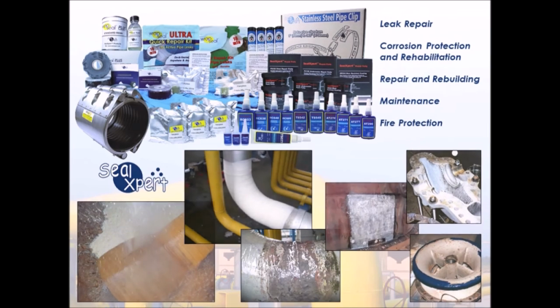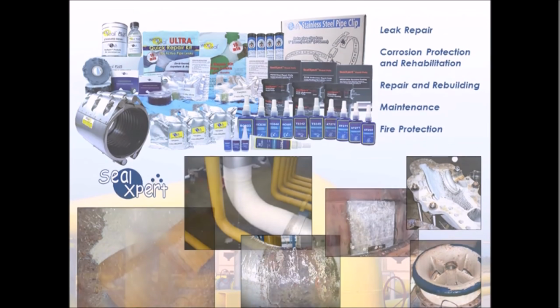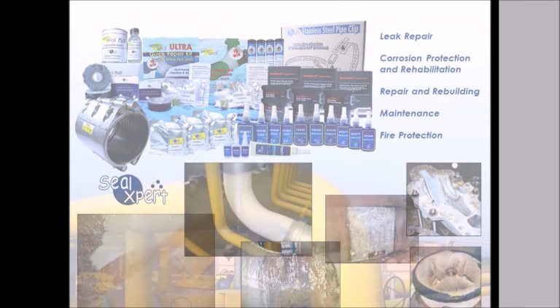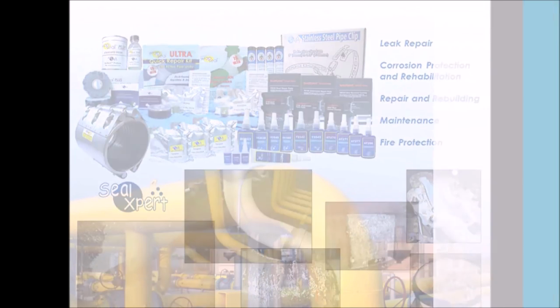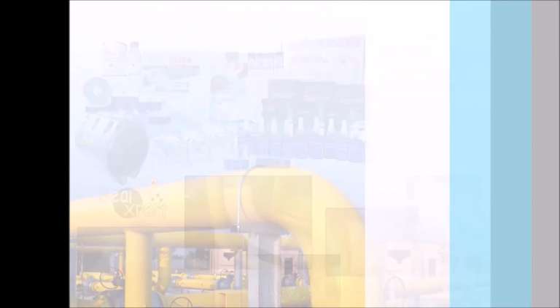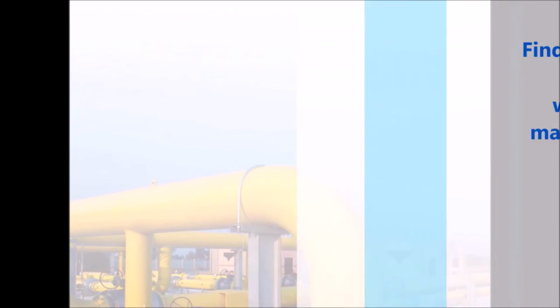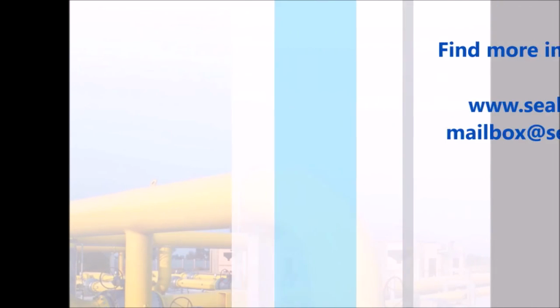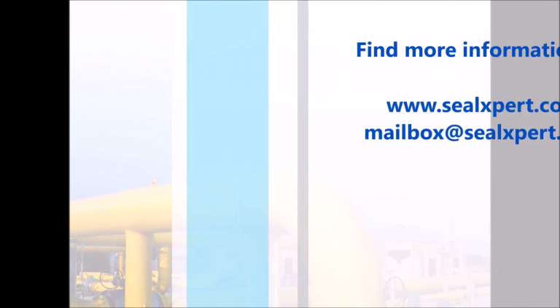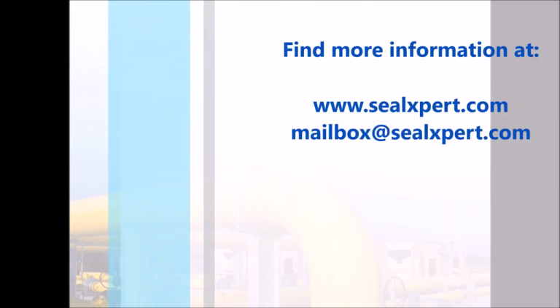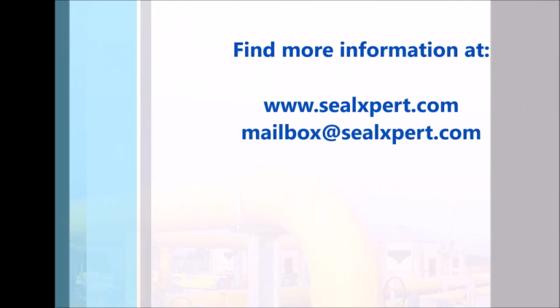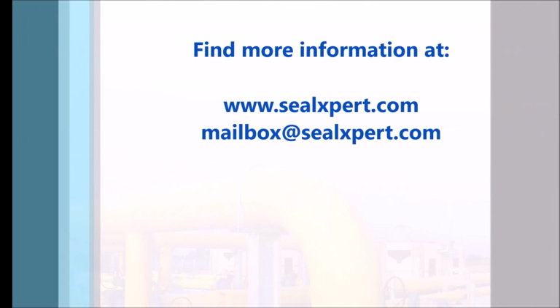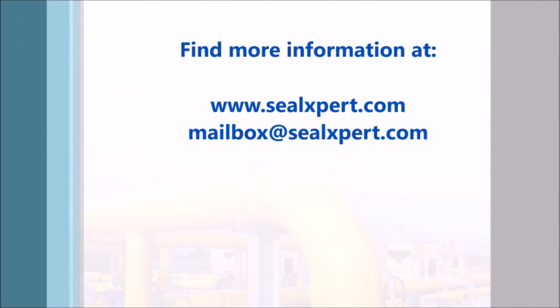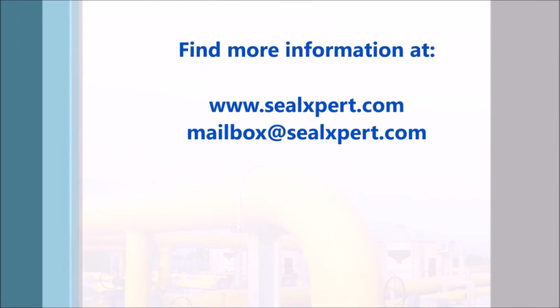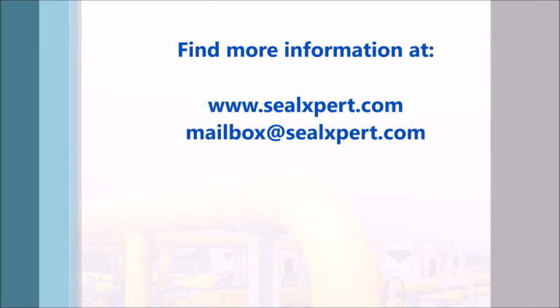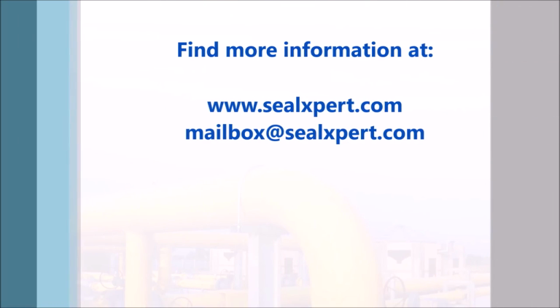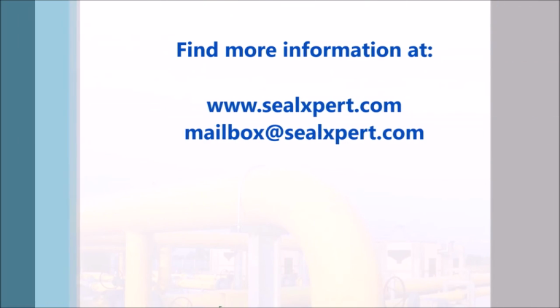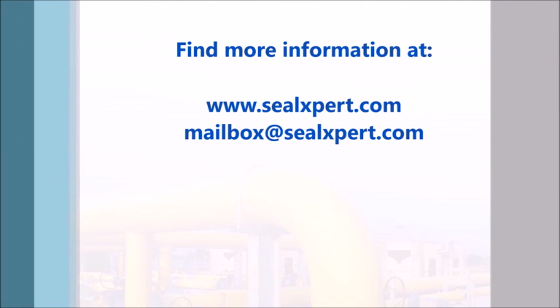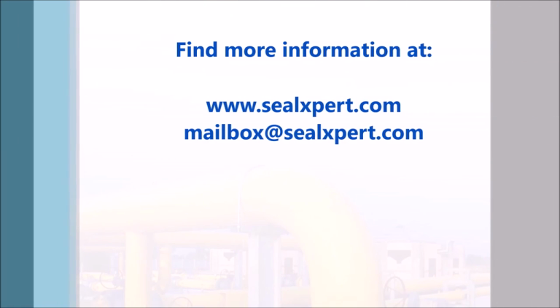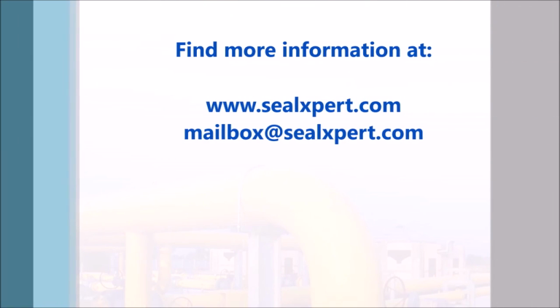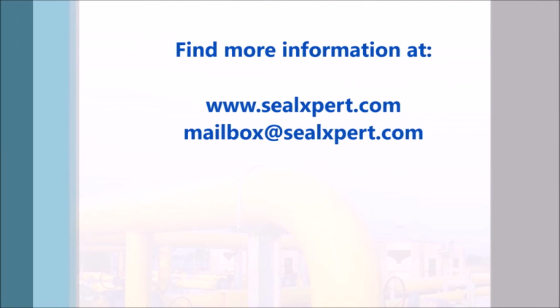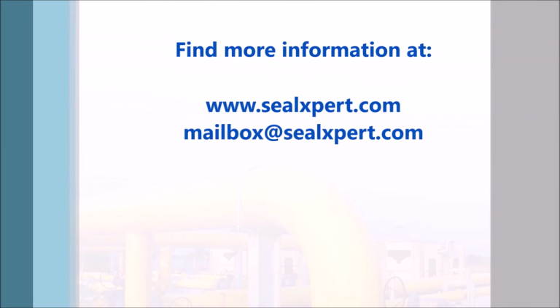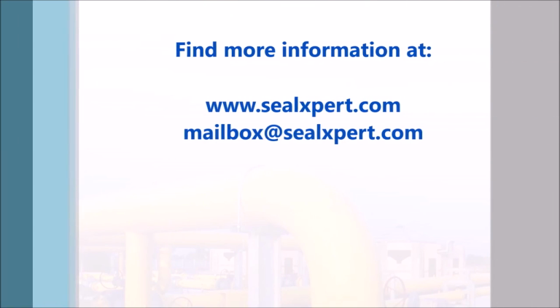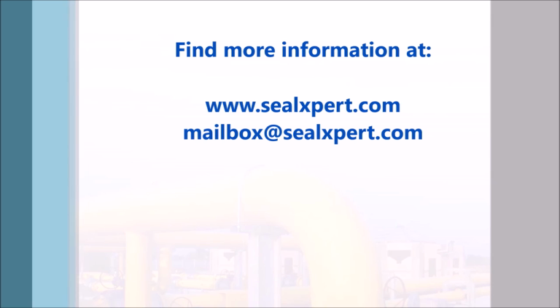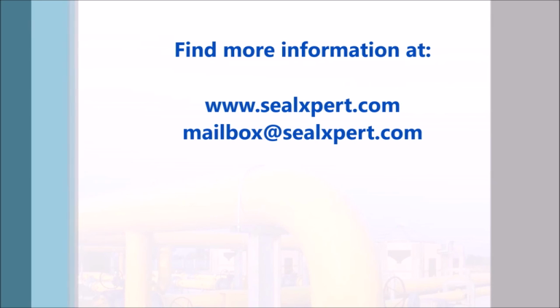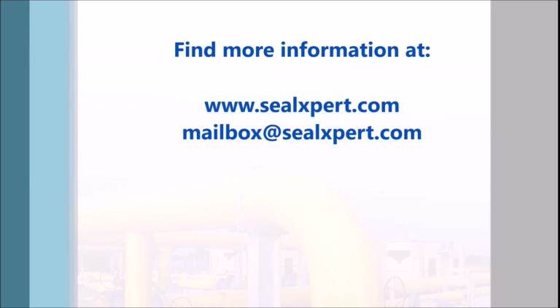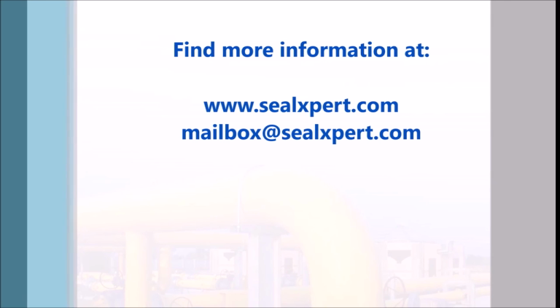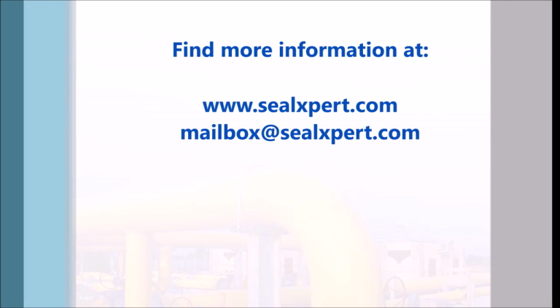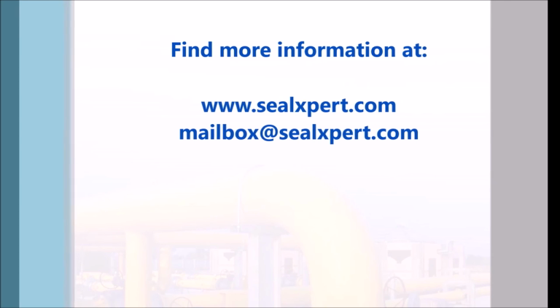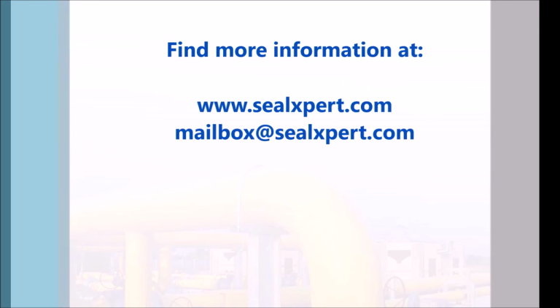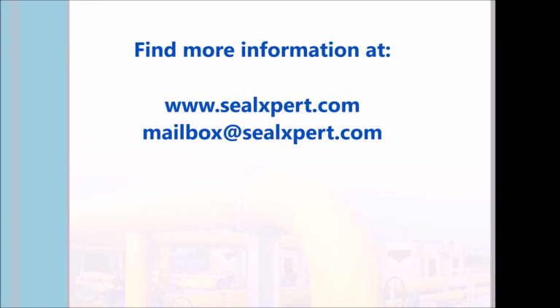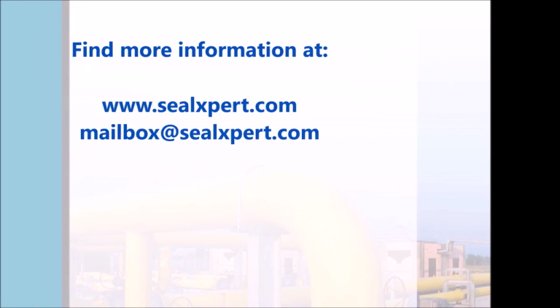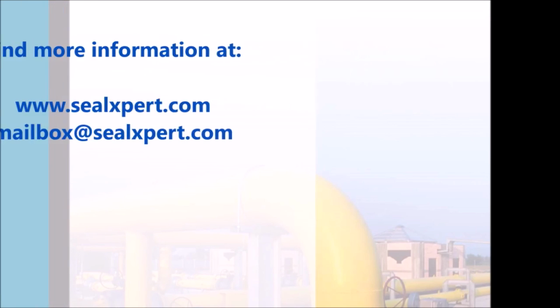For more information, visit our website at www.sealexpert.com.